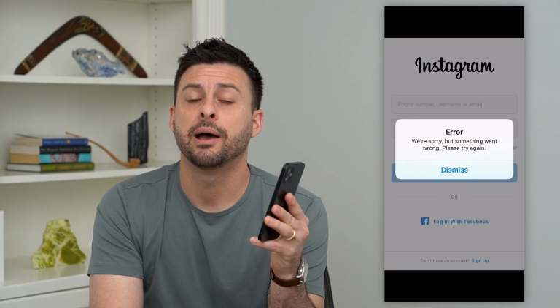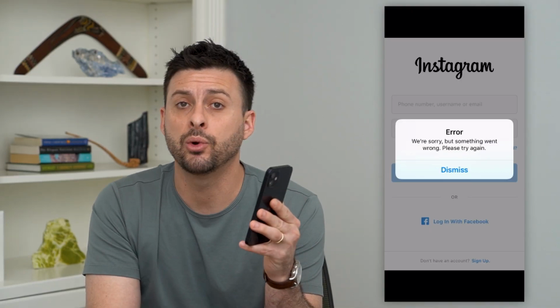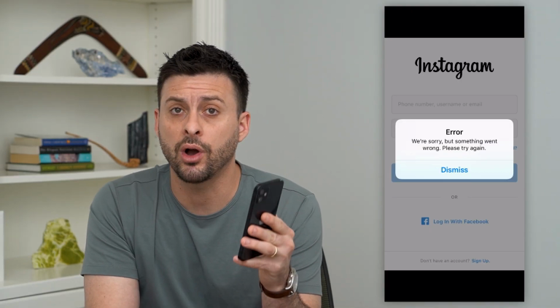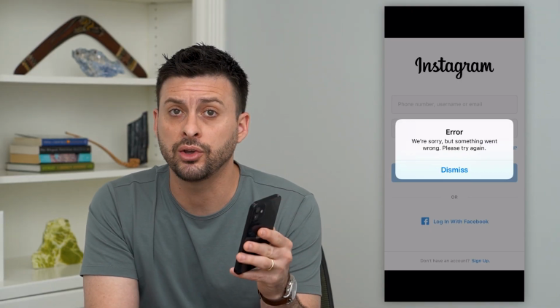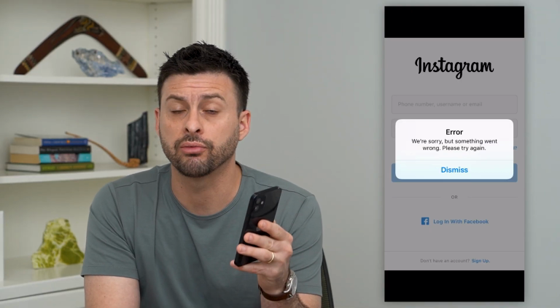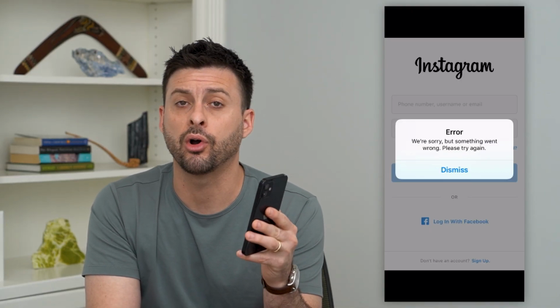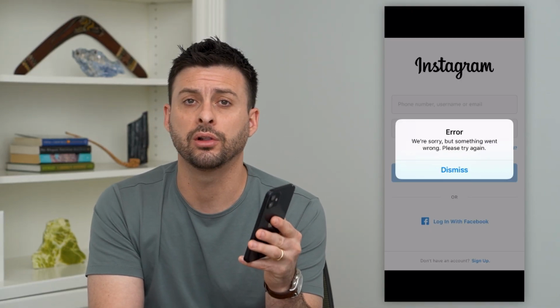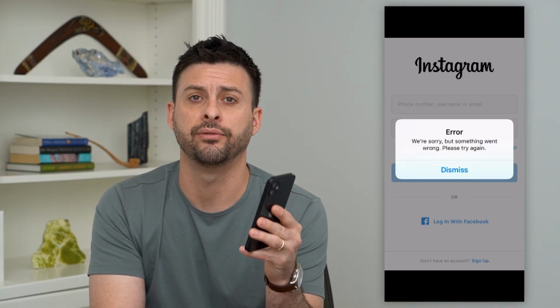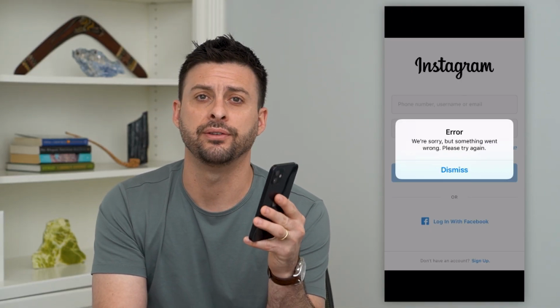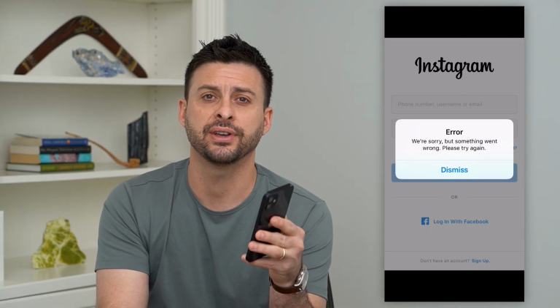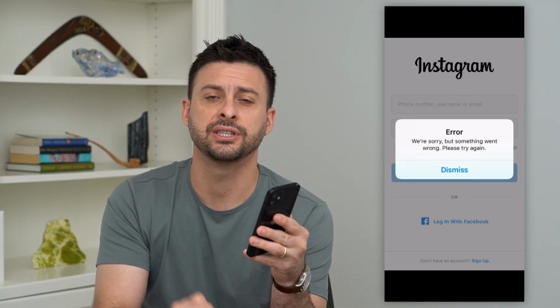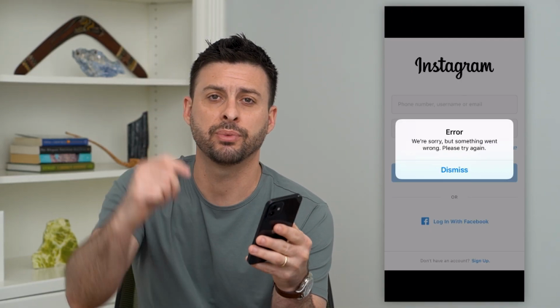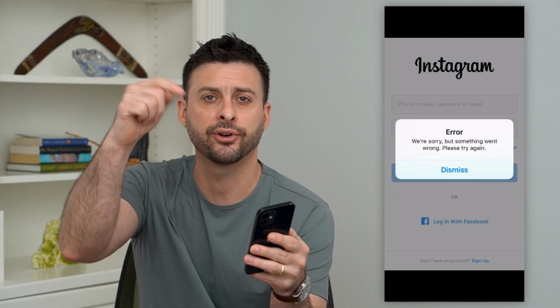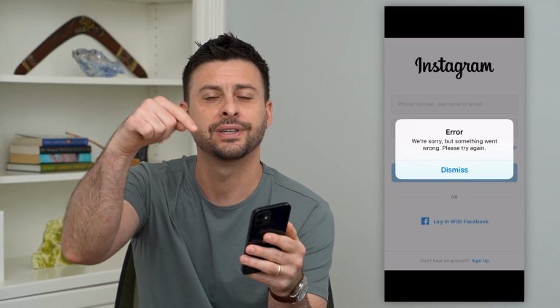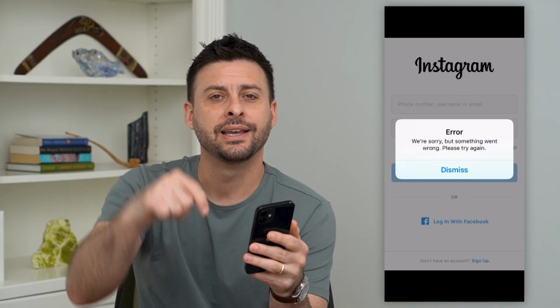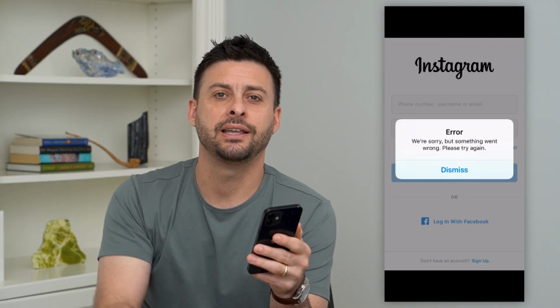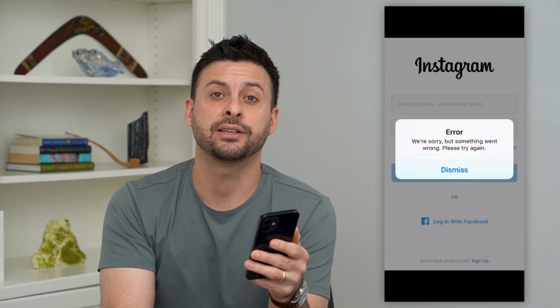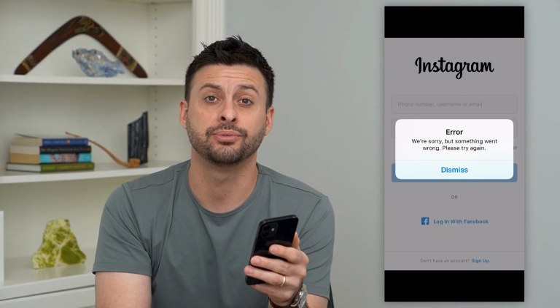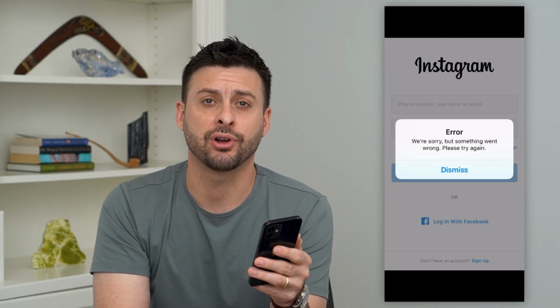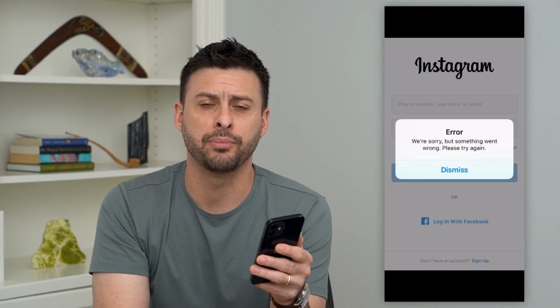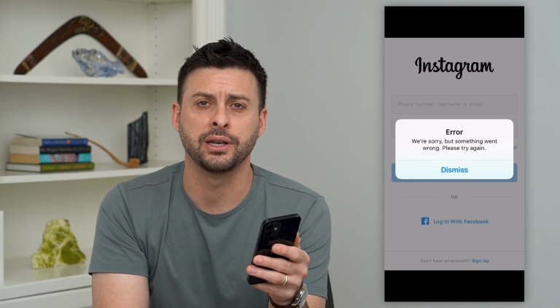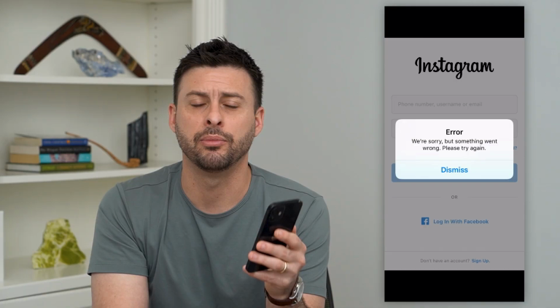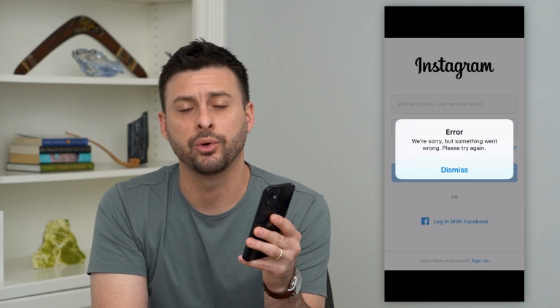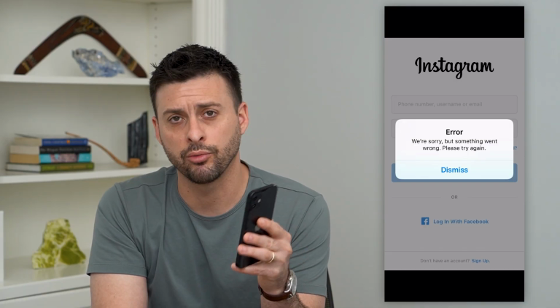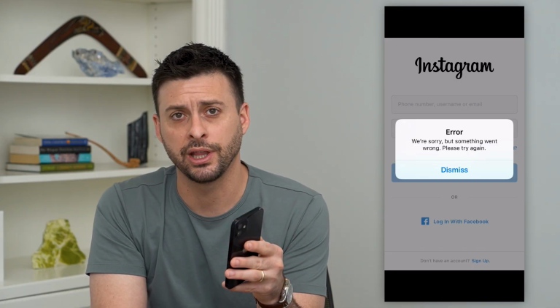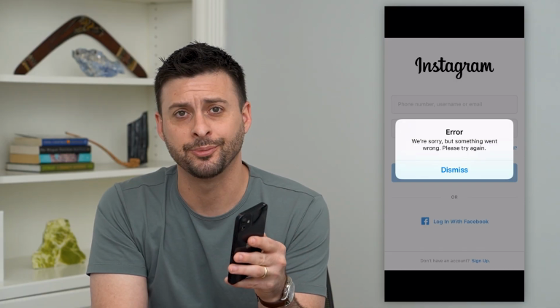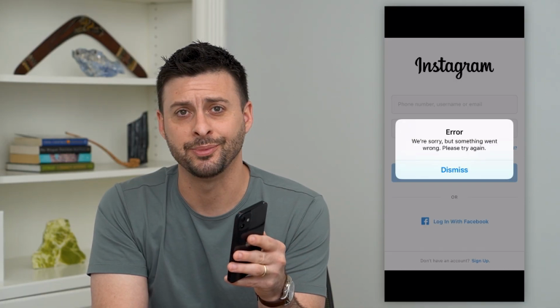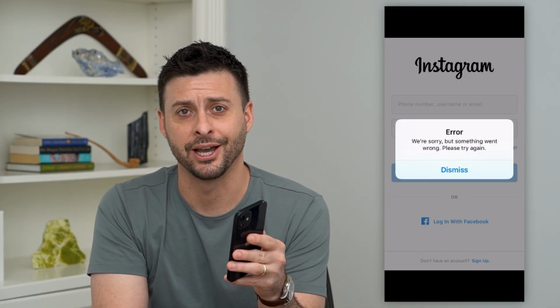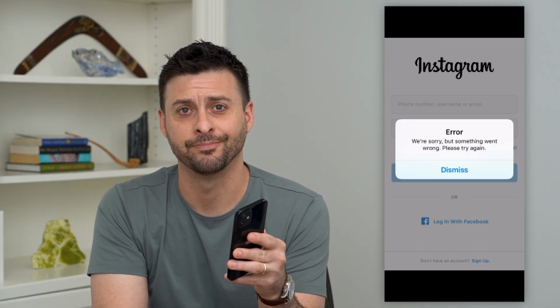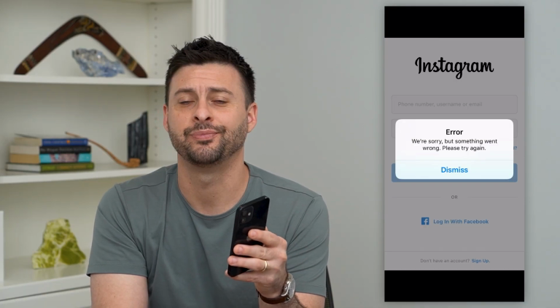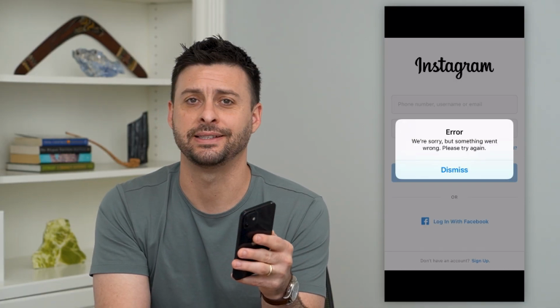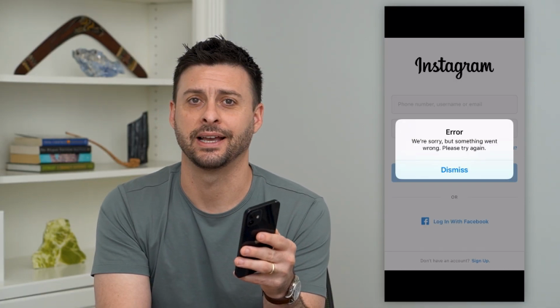I'm going to walk you through all of the fixes. But first, hit that subscribe button down below — it really helps me out. Thanks, guys.